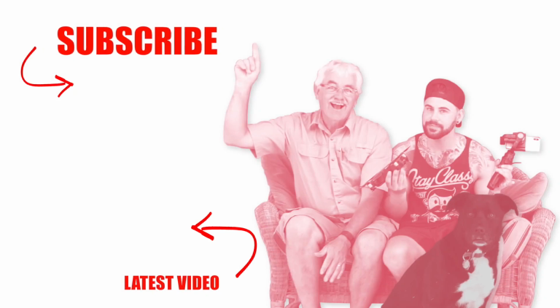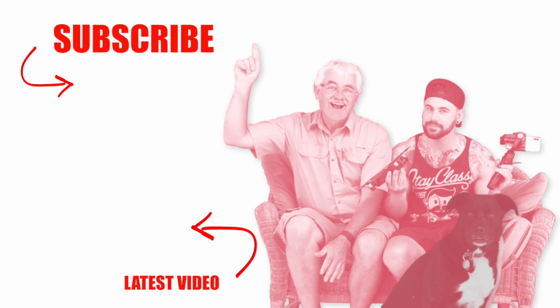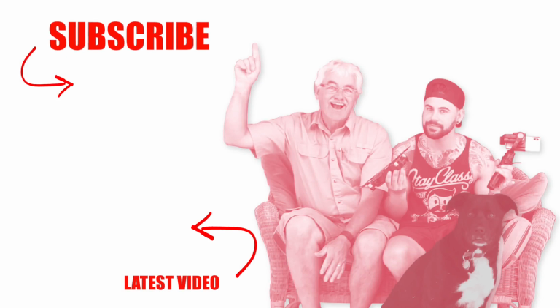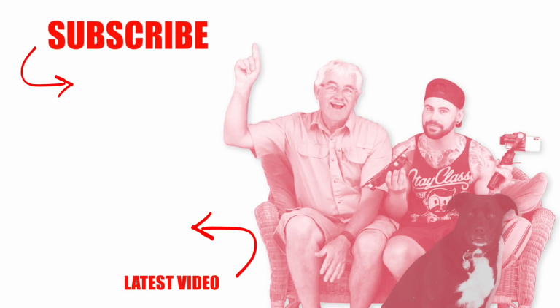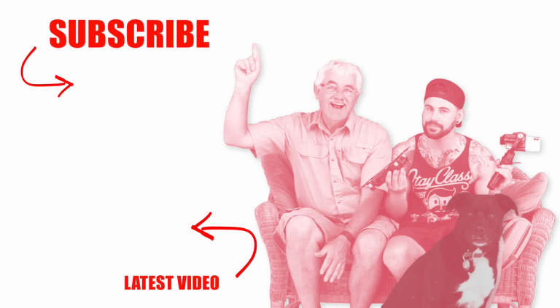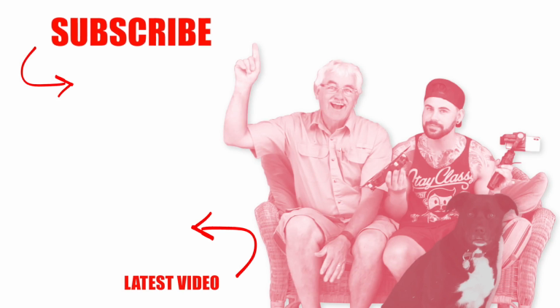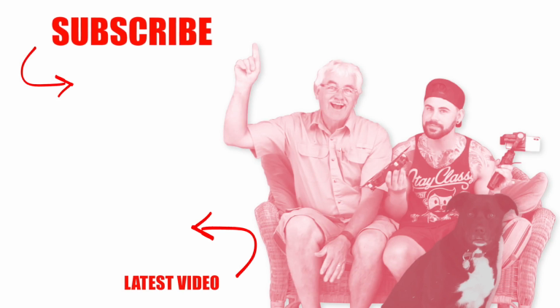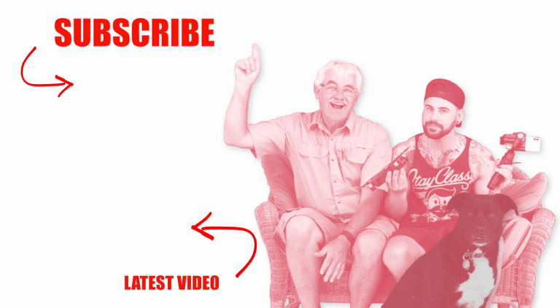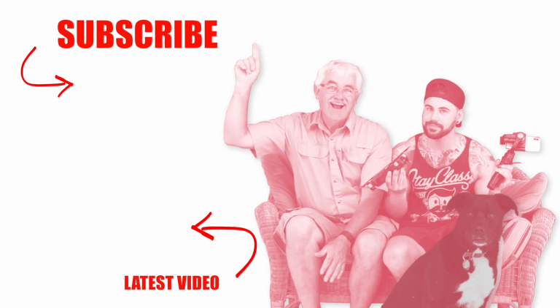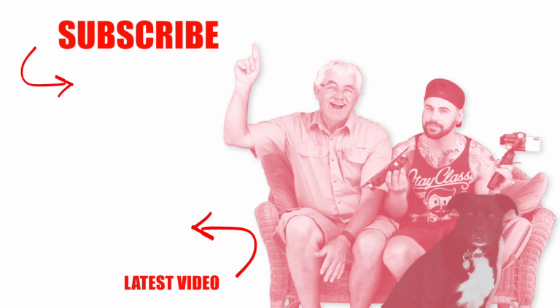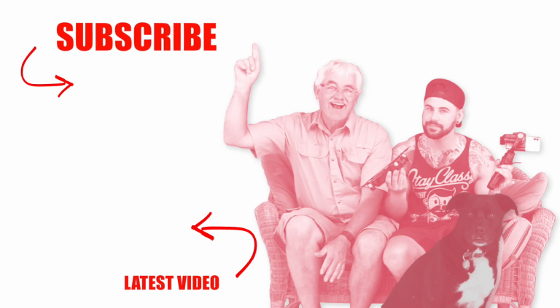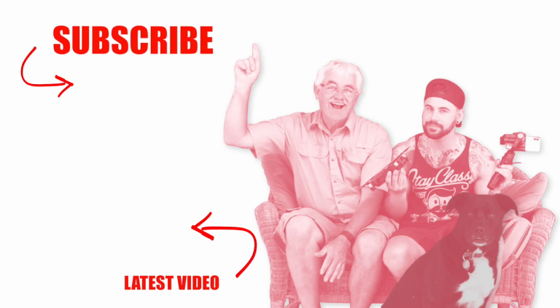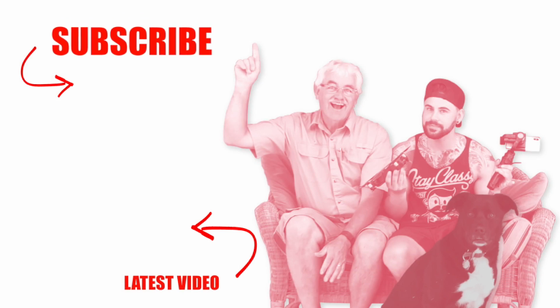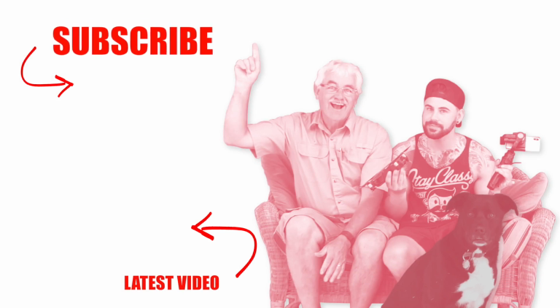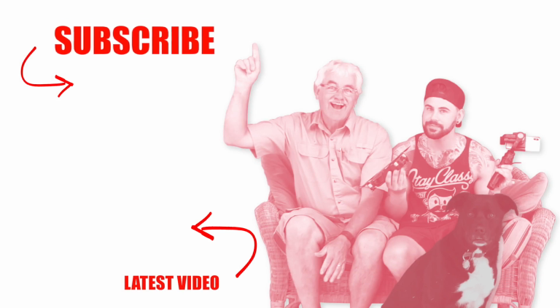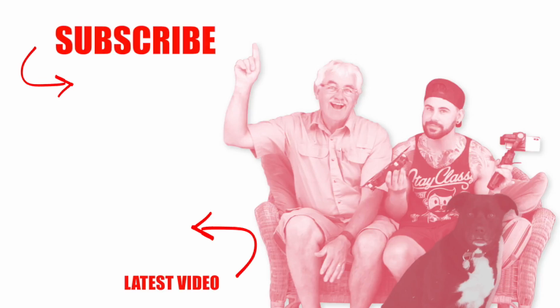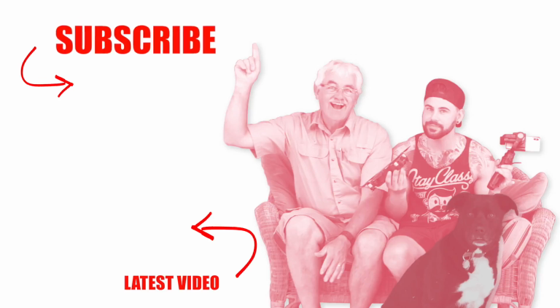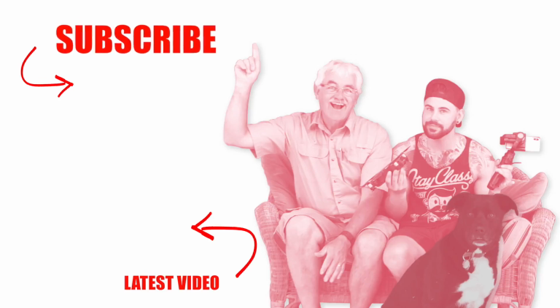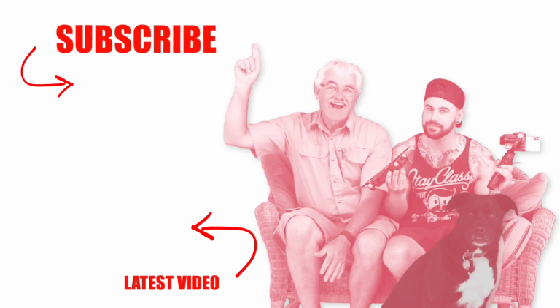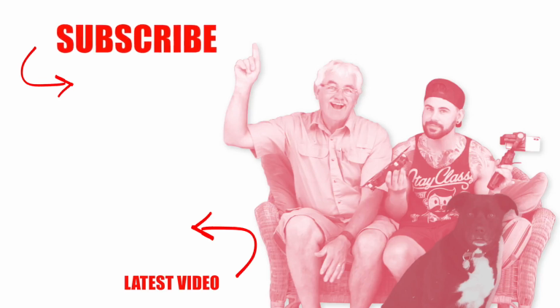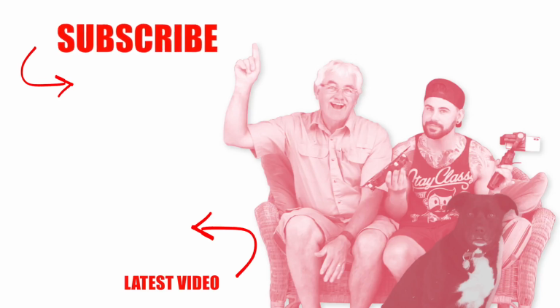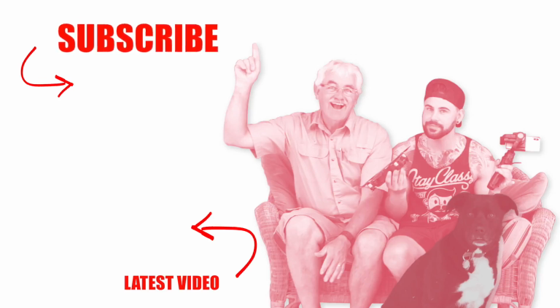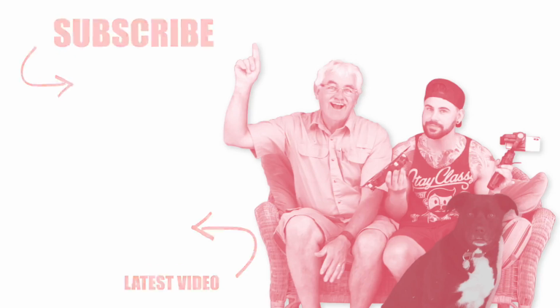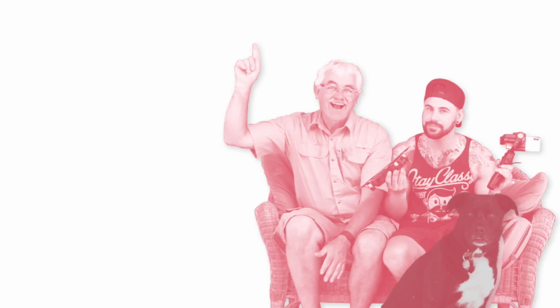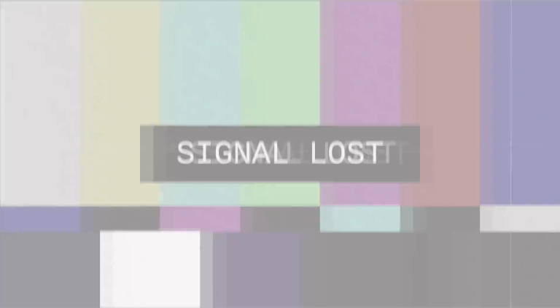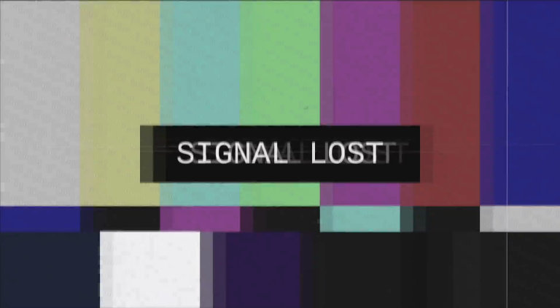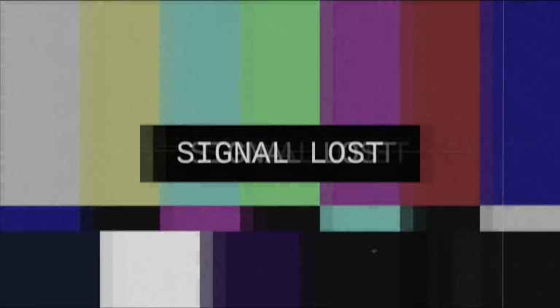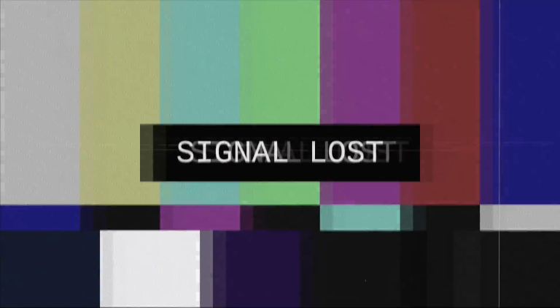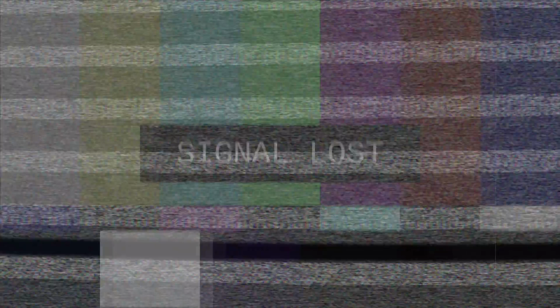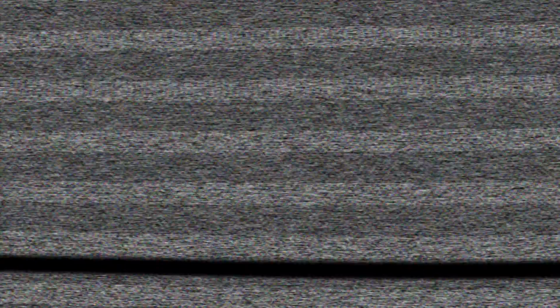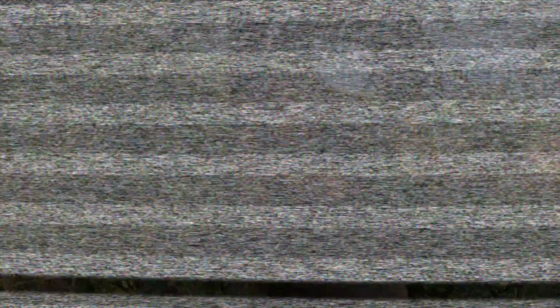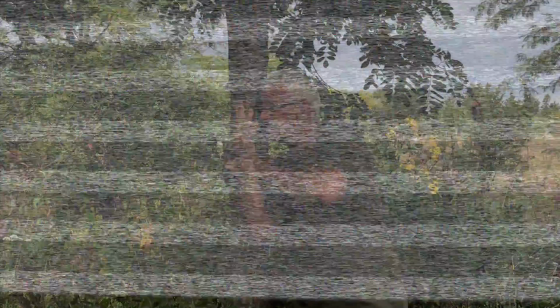Please subscribe and check out our latest video.